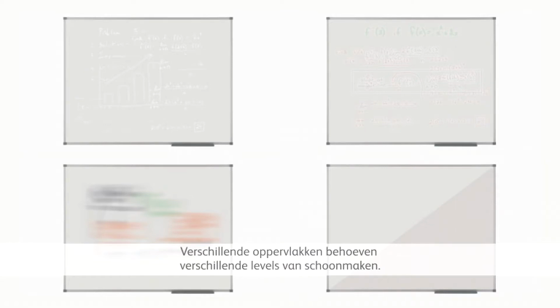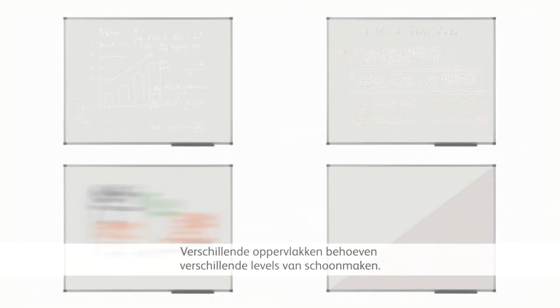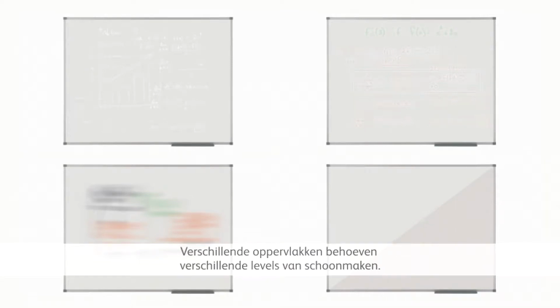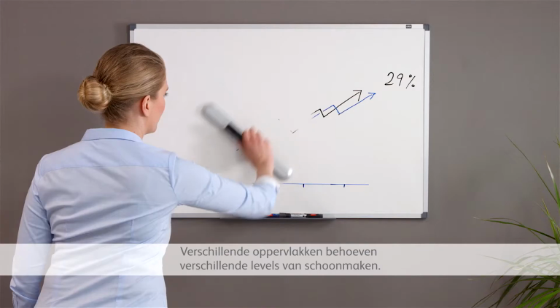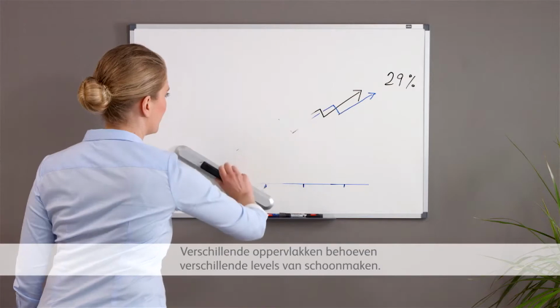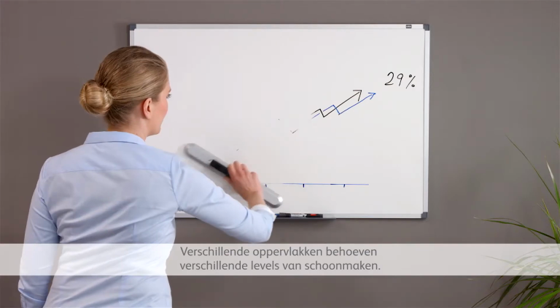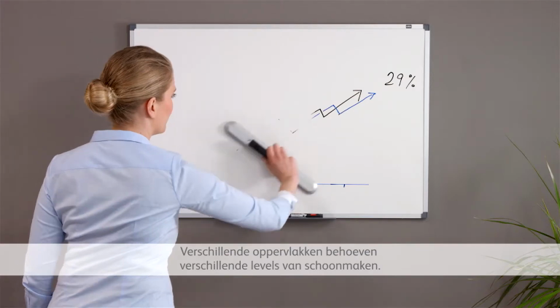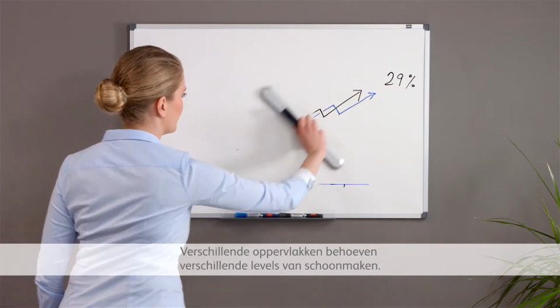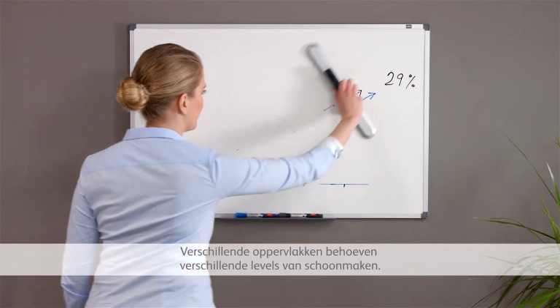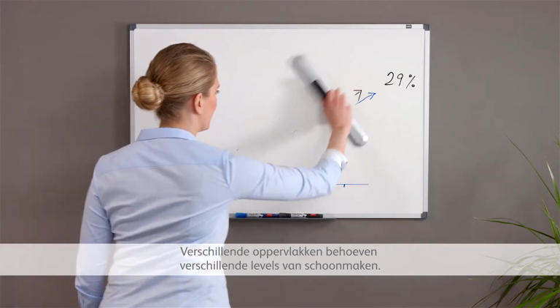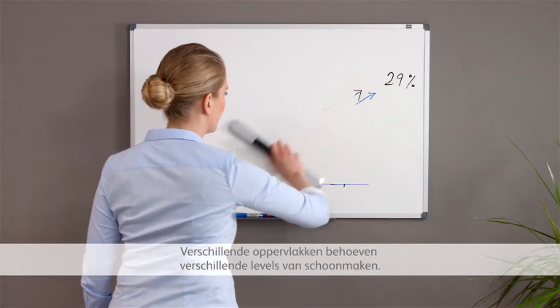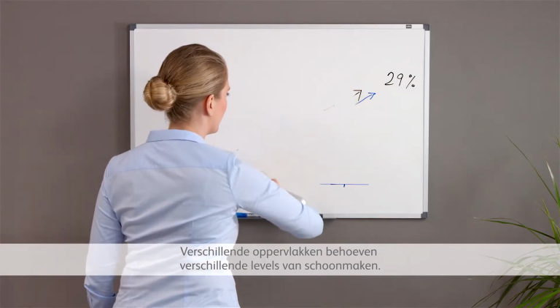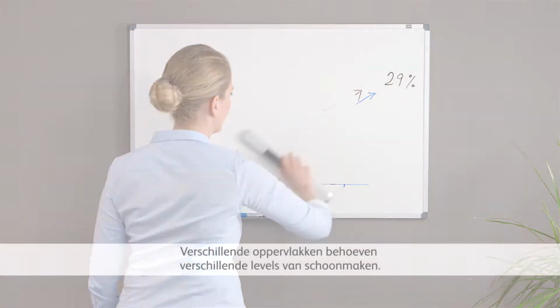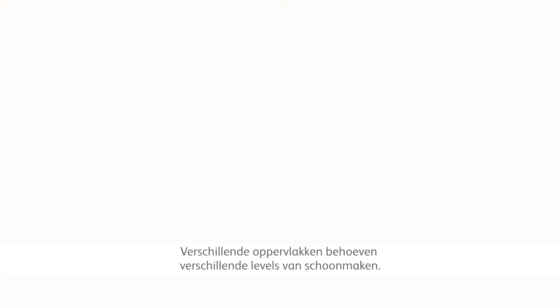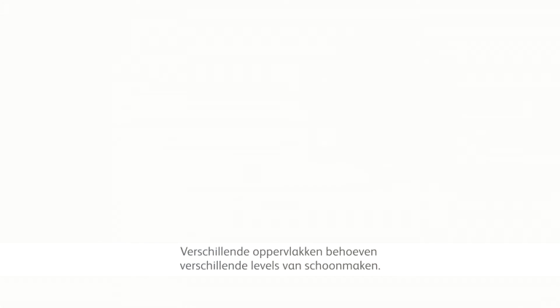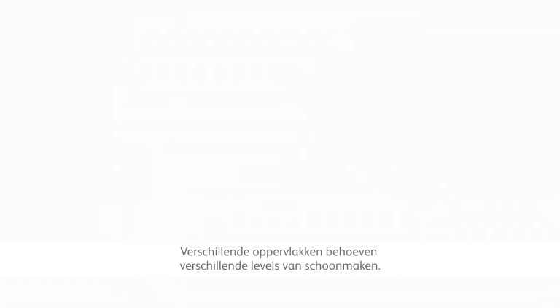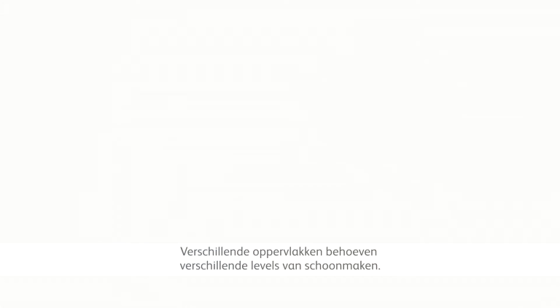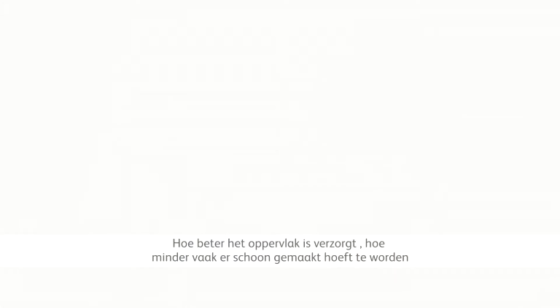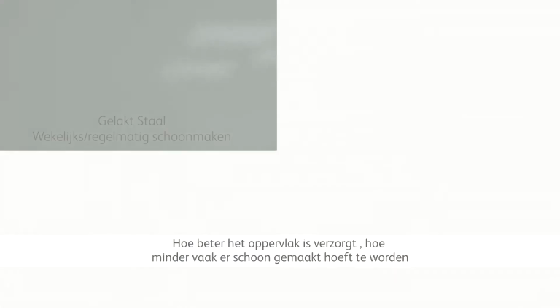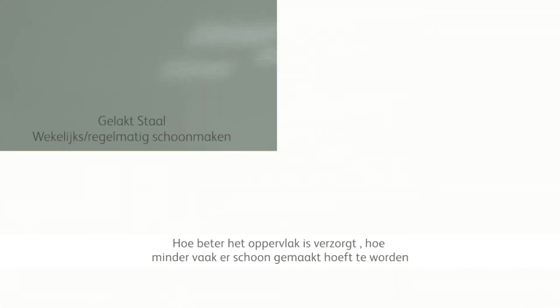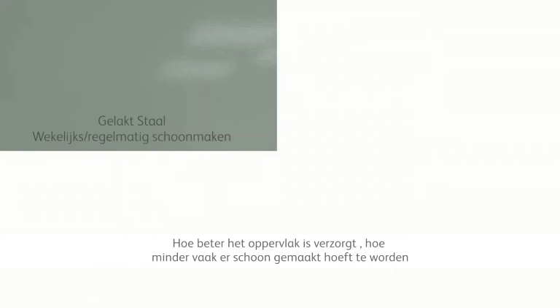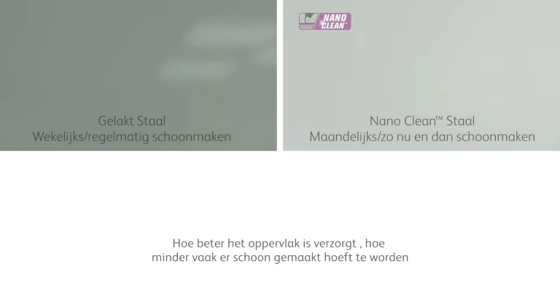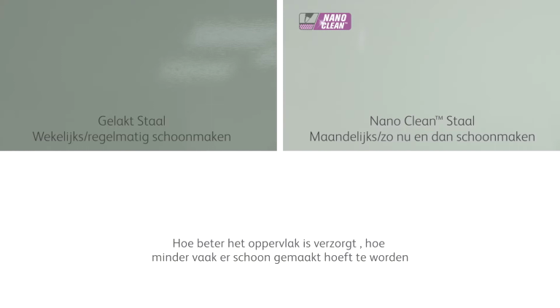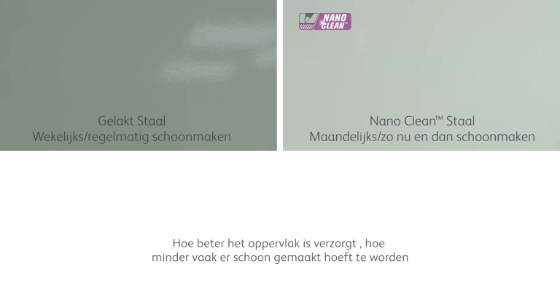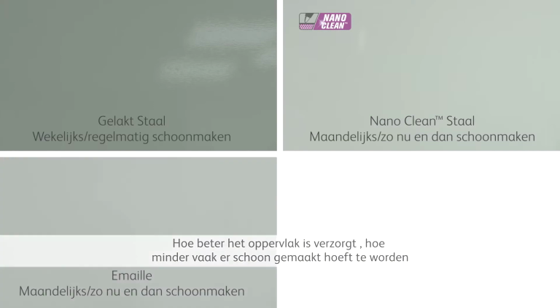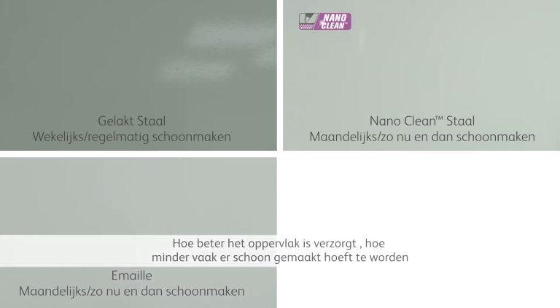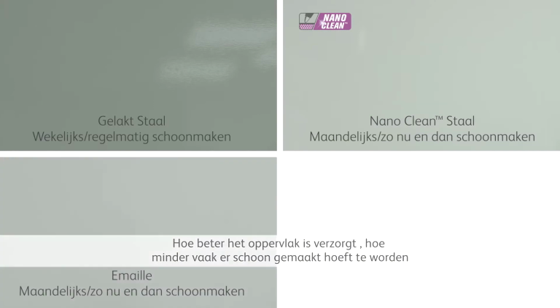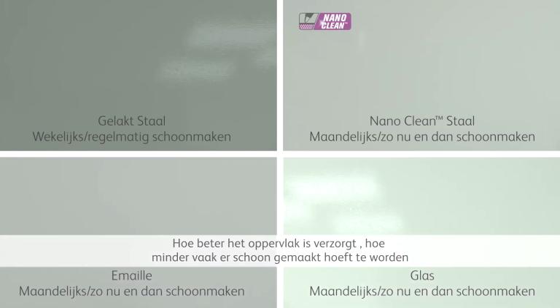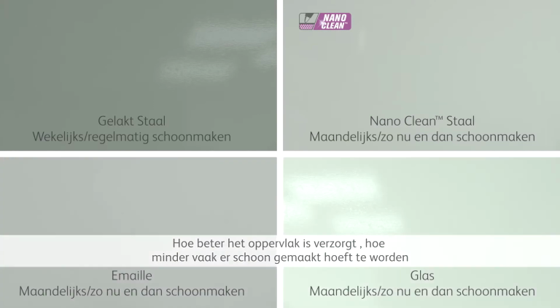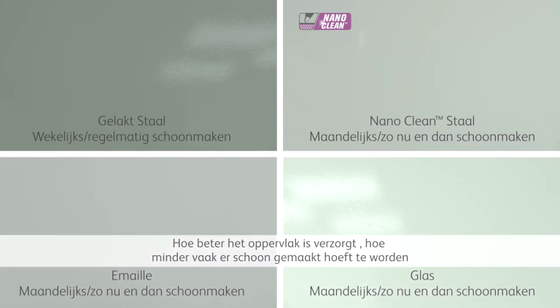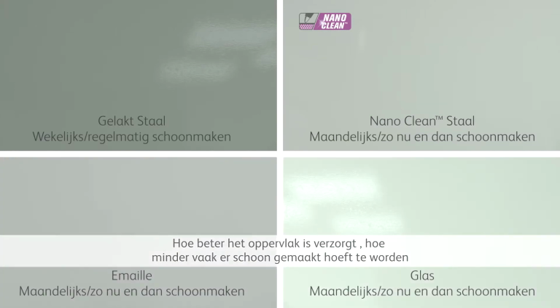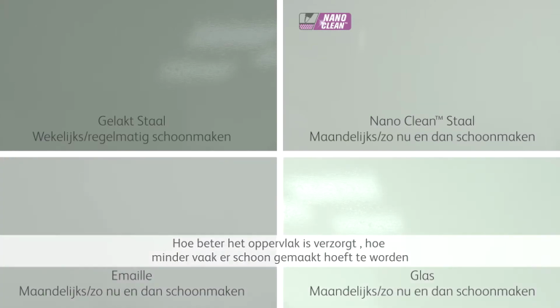Different surfaces require different levels of cleaning. The better the surface, the less cleaning is needed.